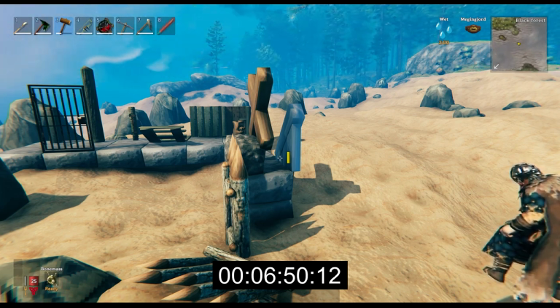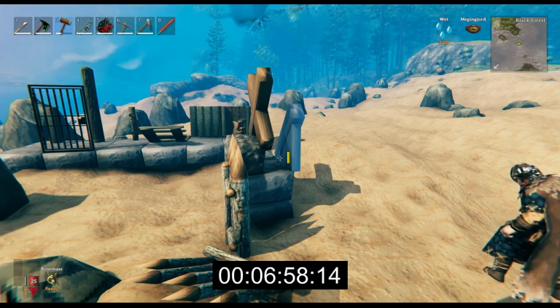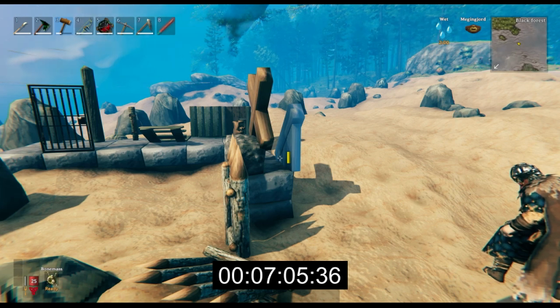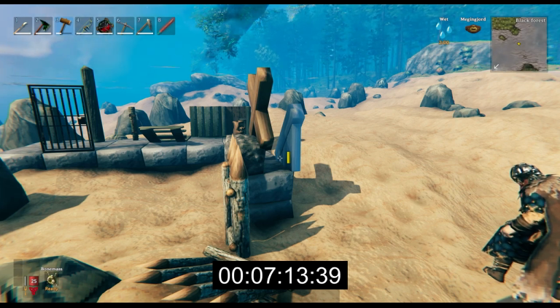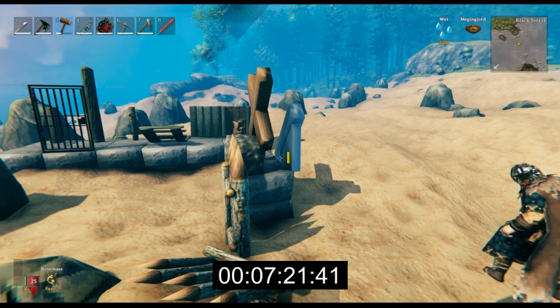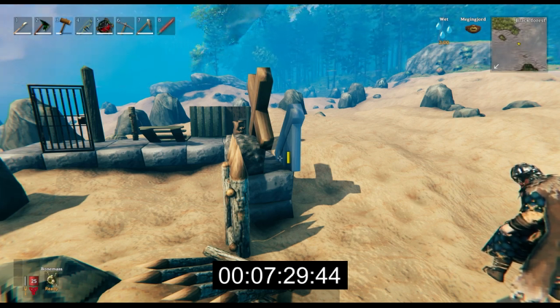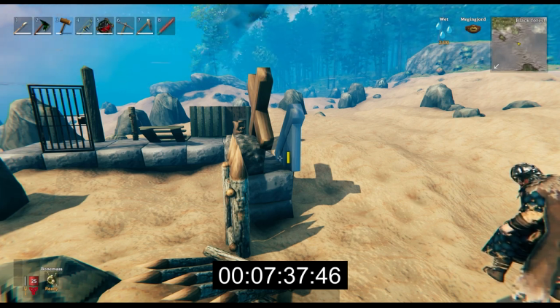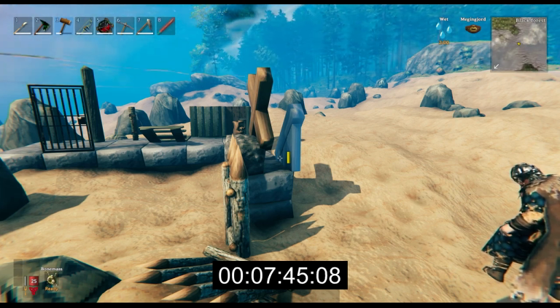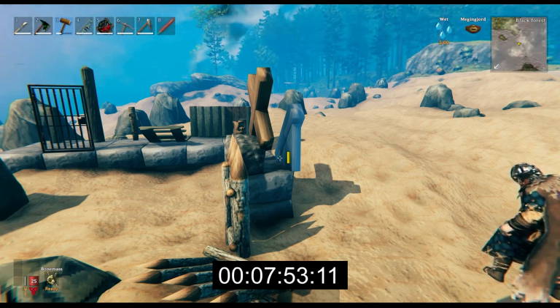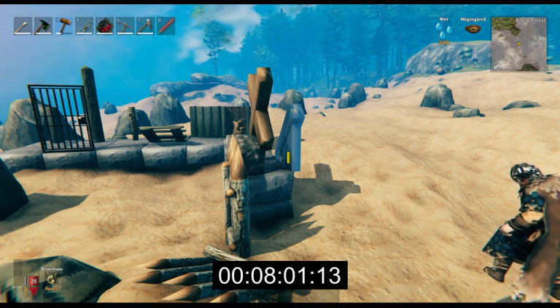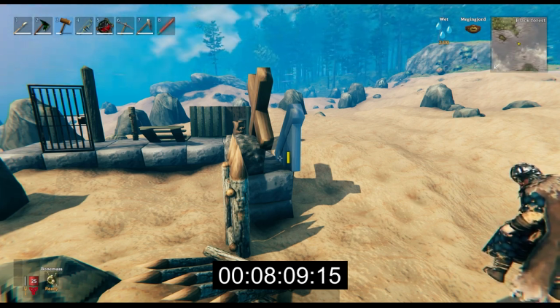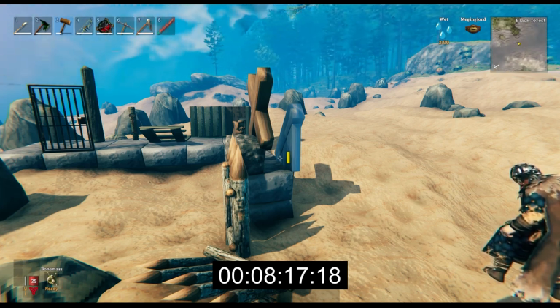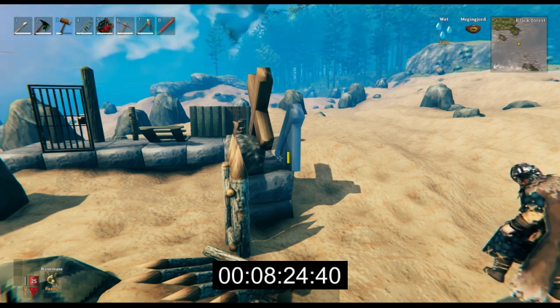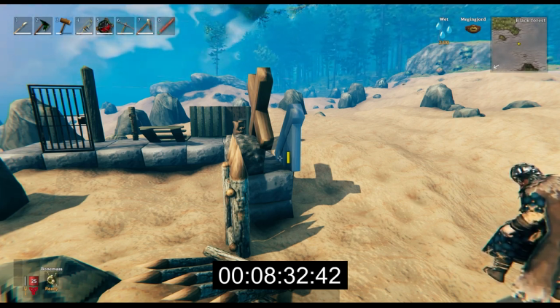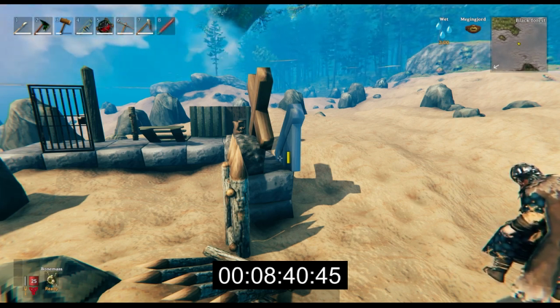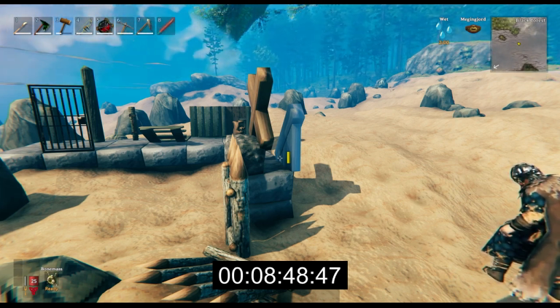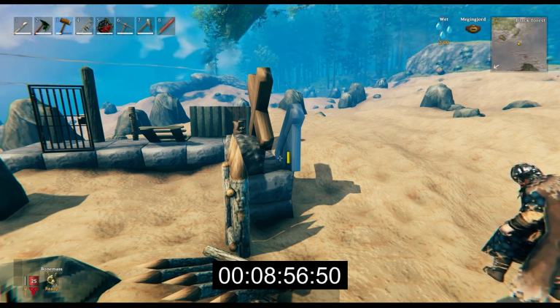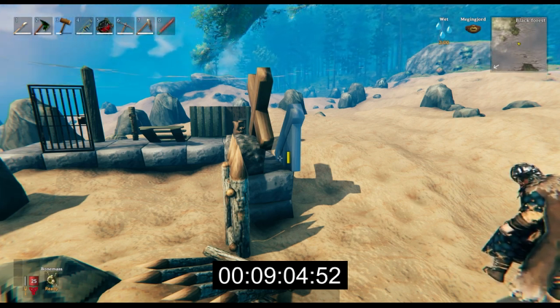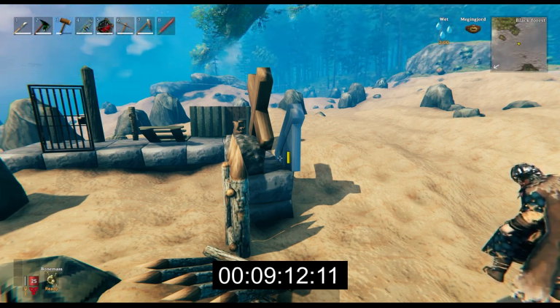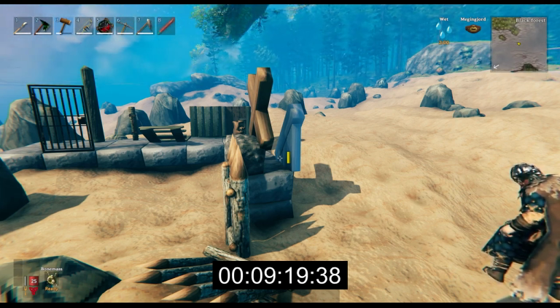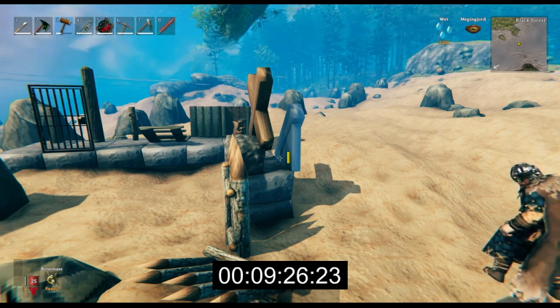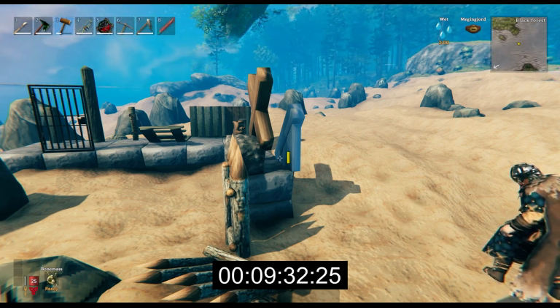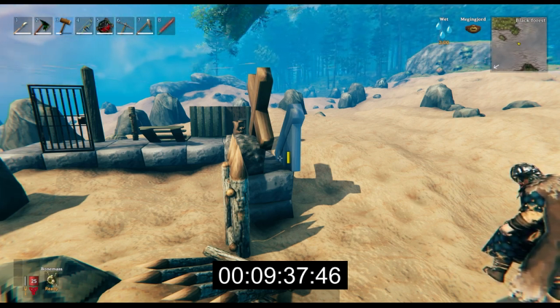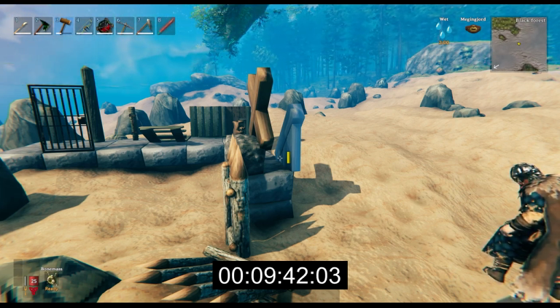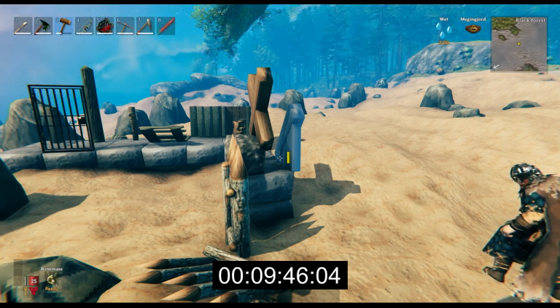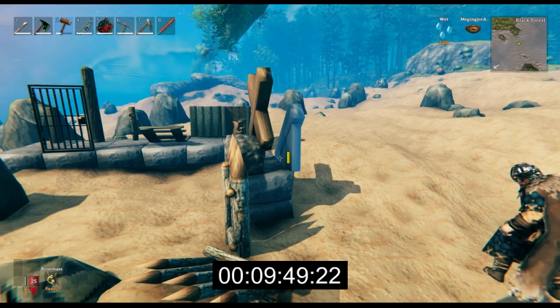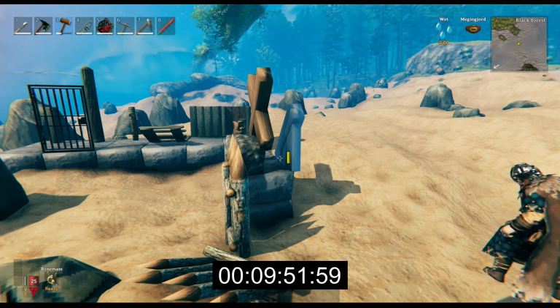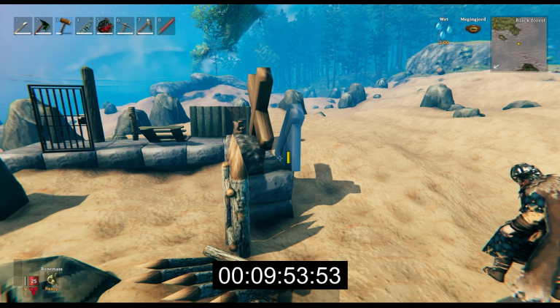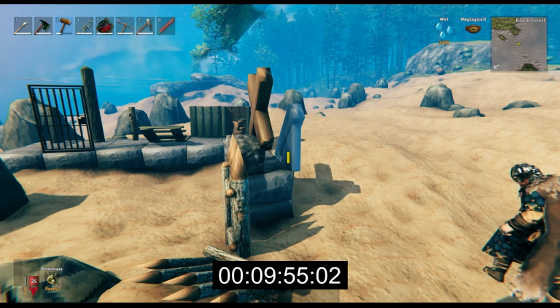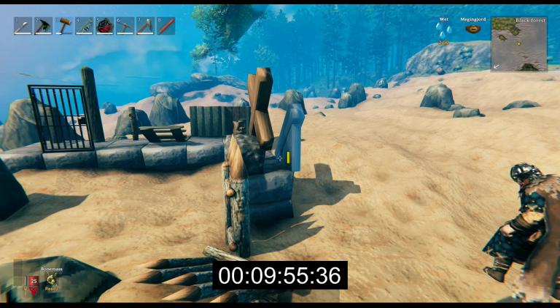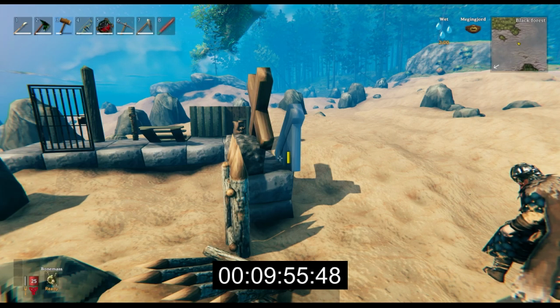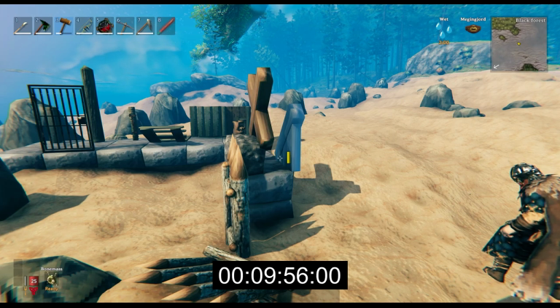The unaffected building parts are the ones shown here in their variants: slanted poles, thatch roofs, and all stone building parts.